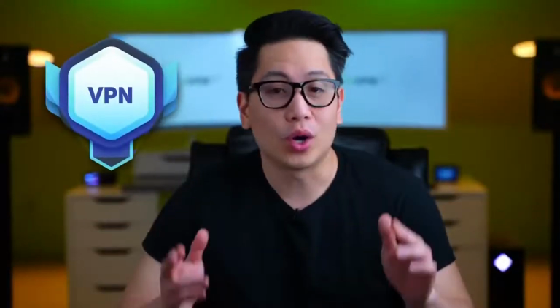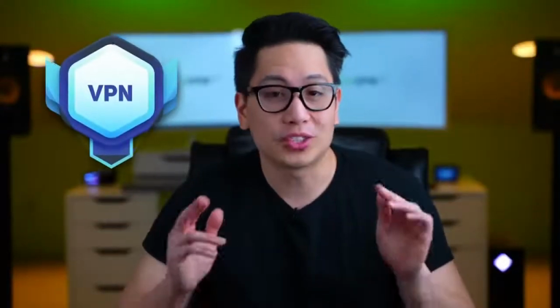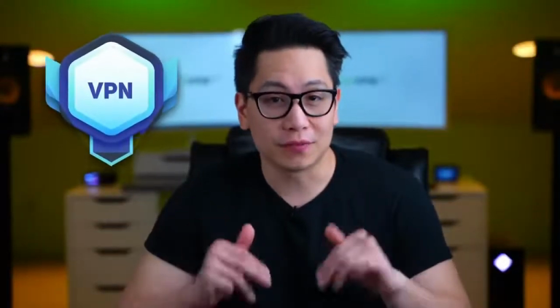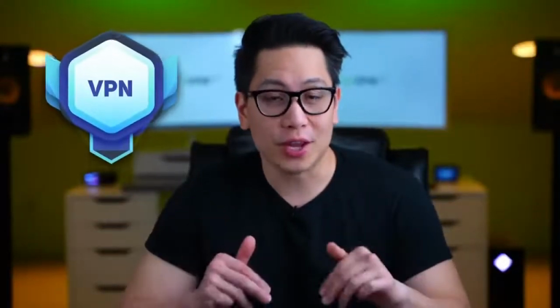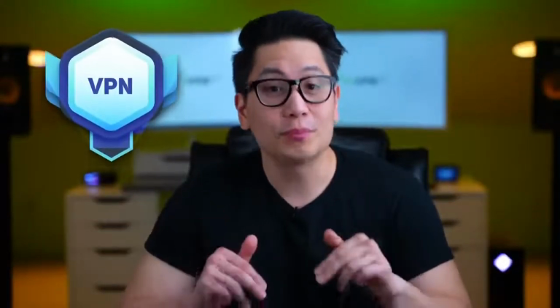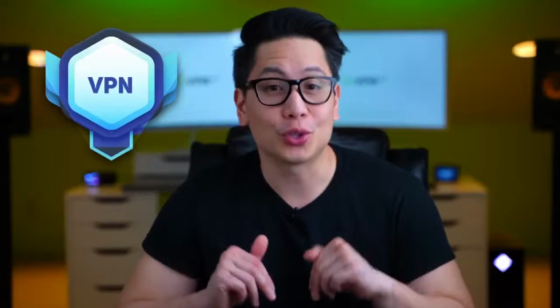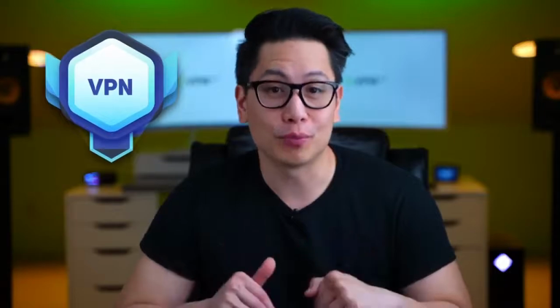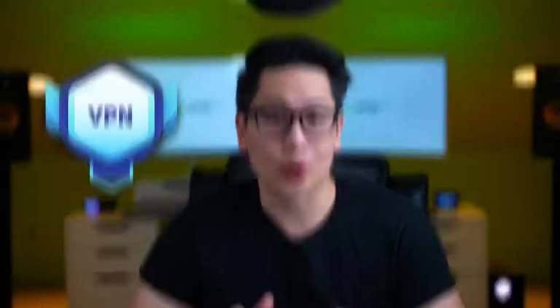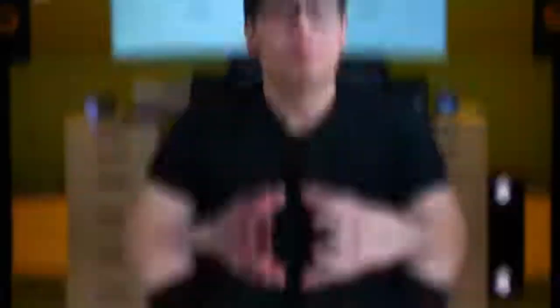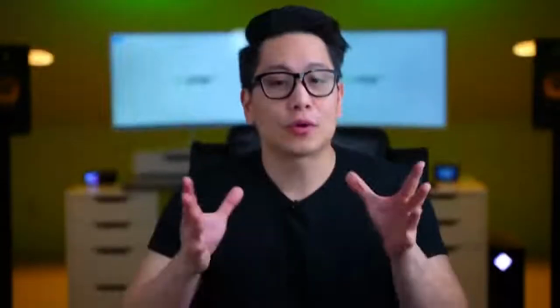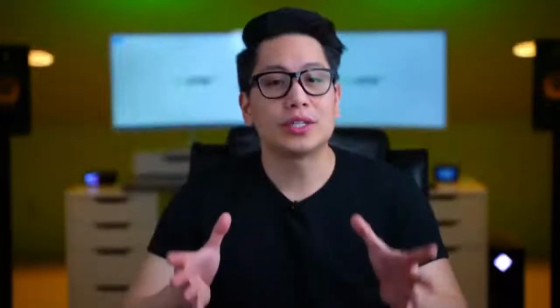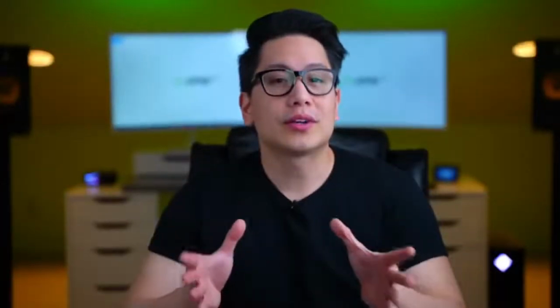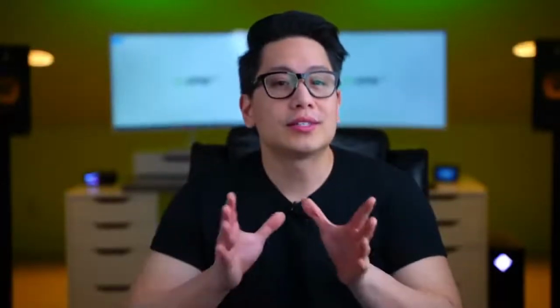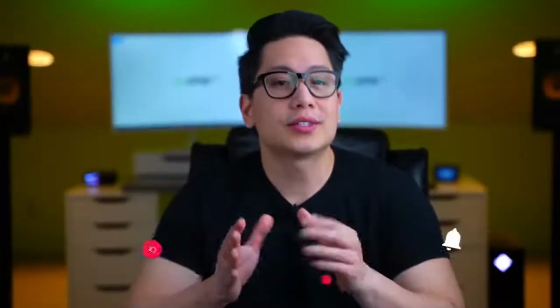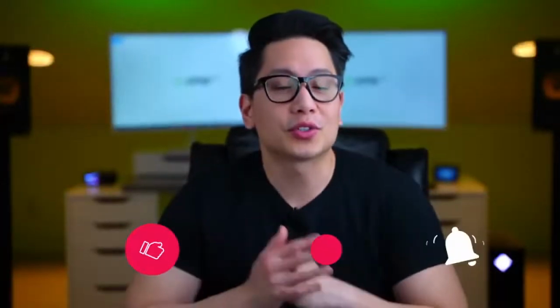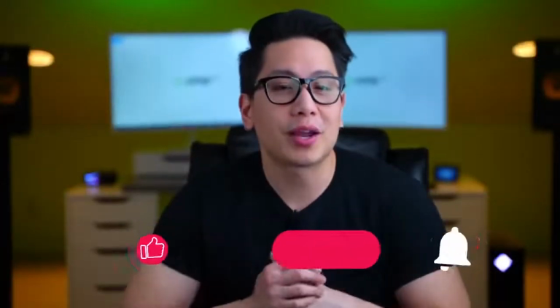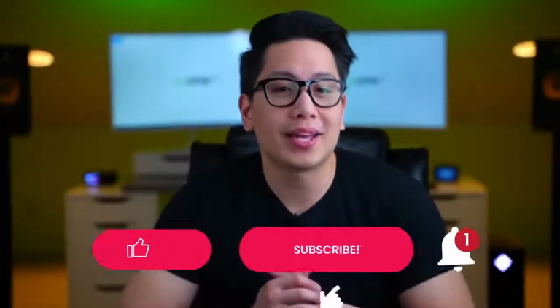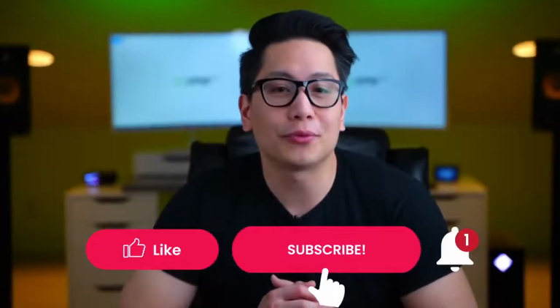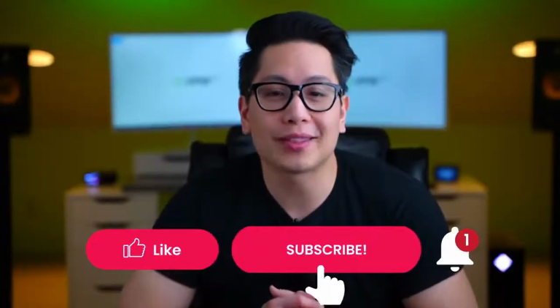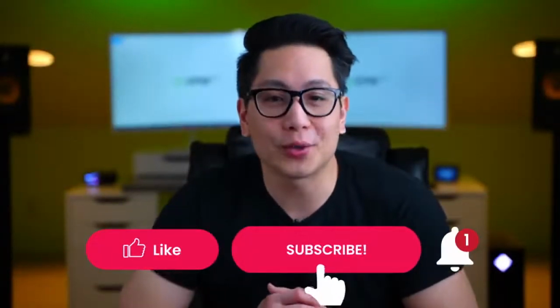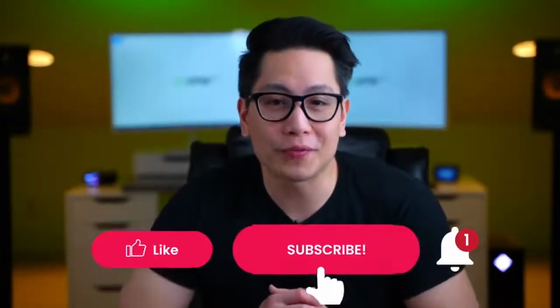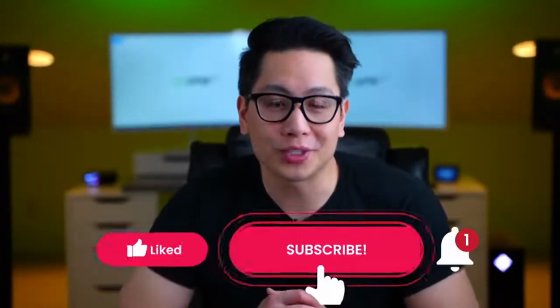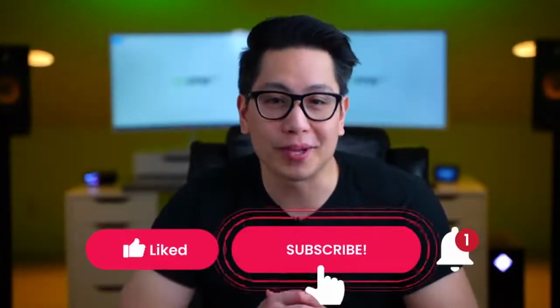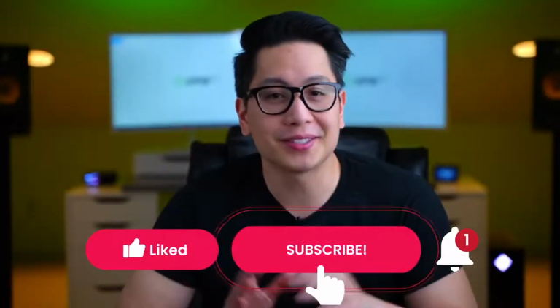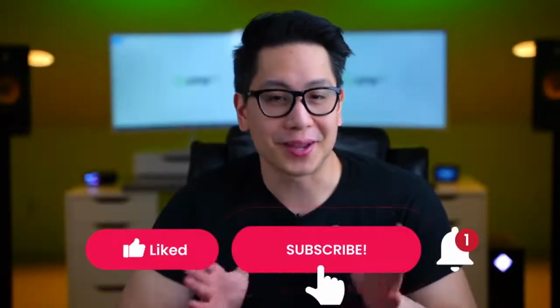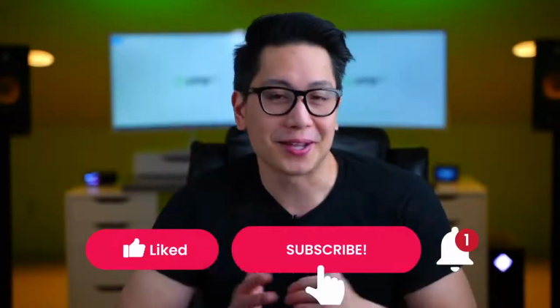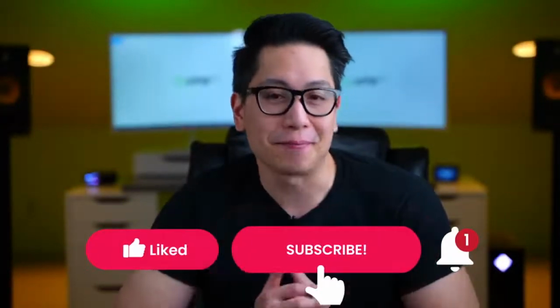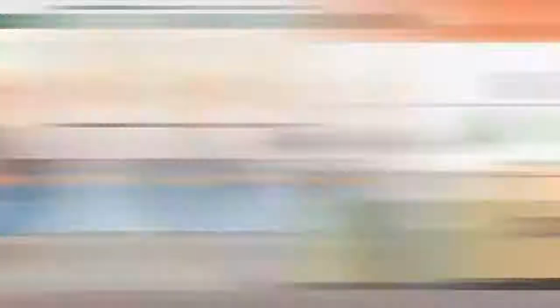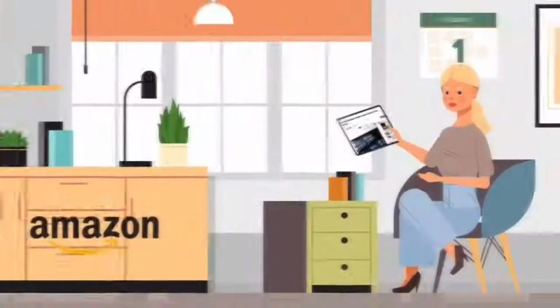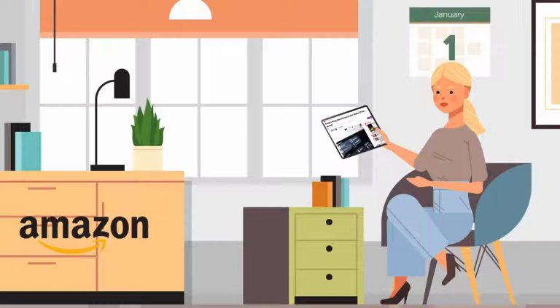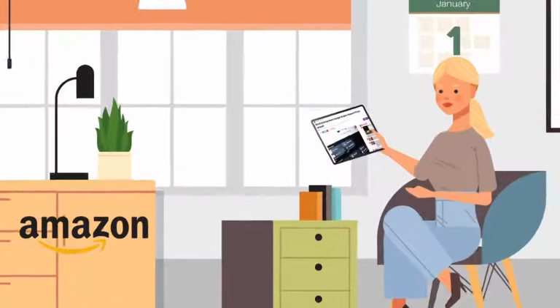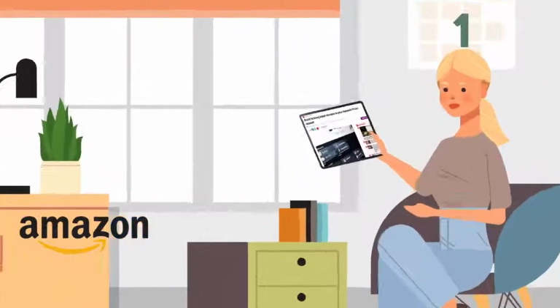Watch this video to learn more. Consider subscribing and ringing that notification bell to stay on top. Following Brexit,